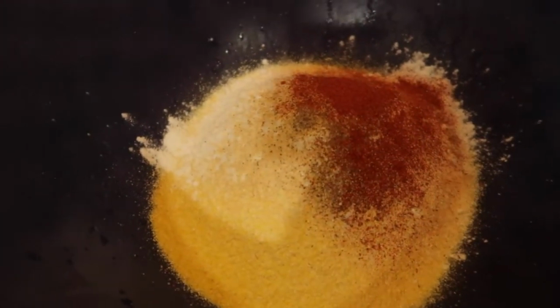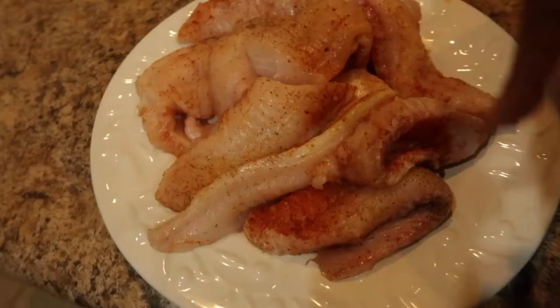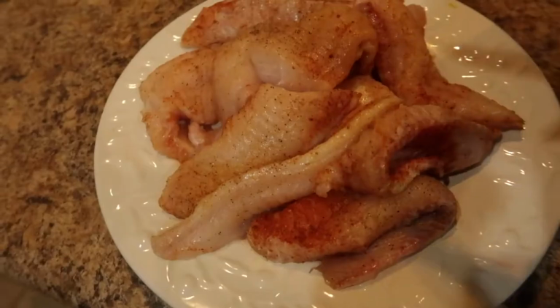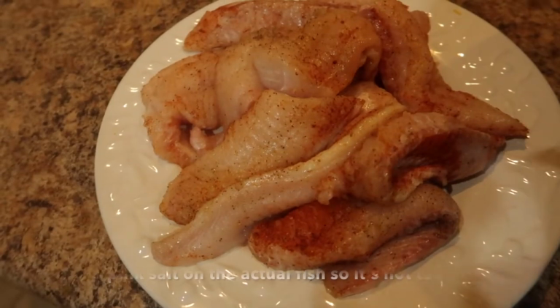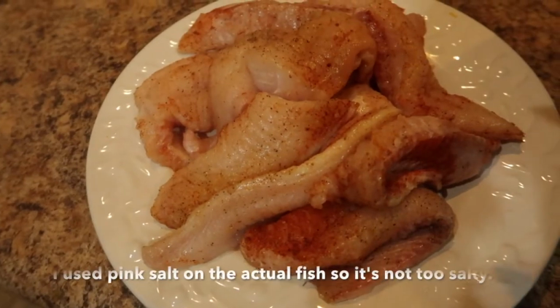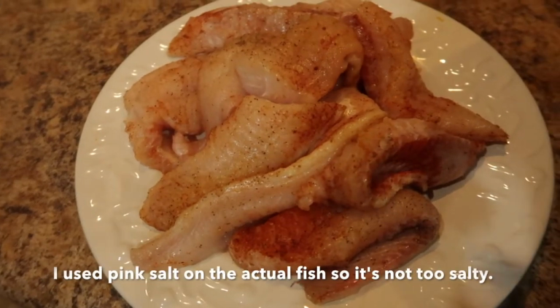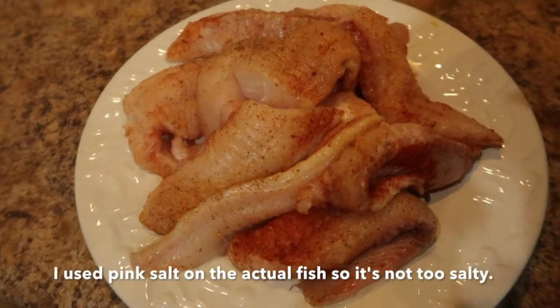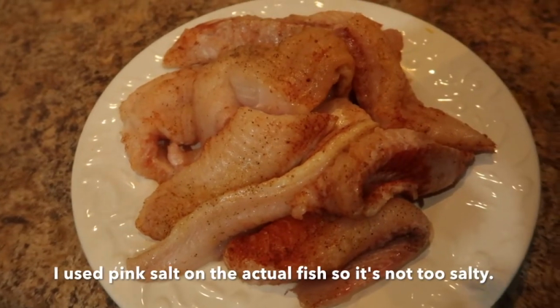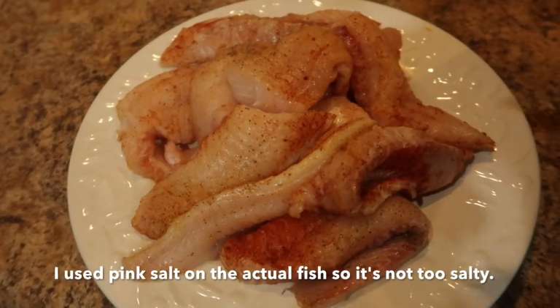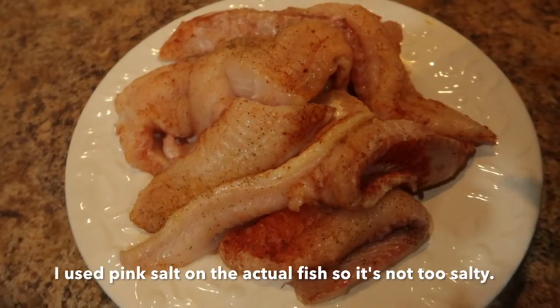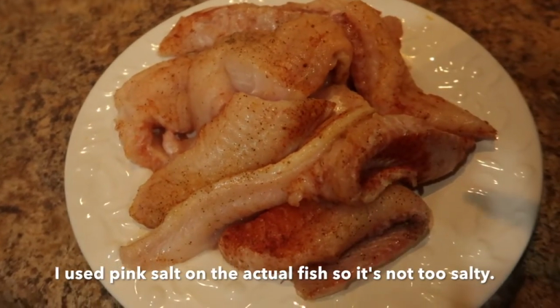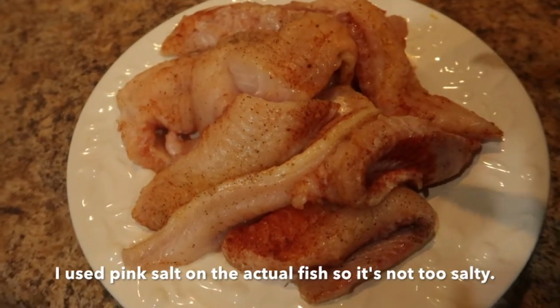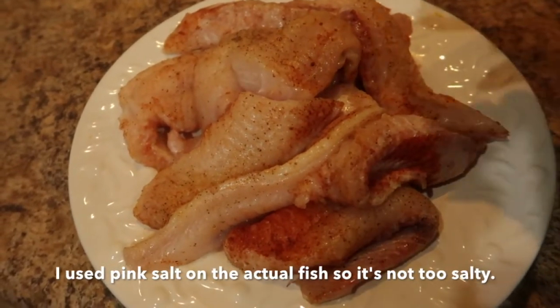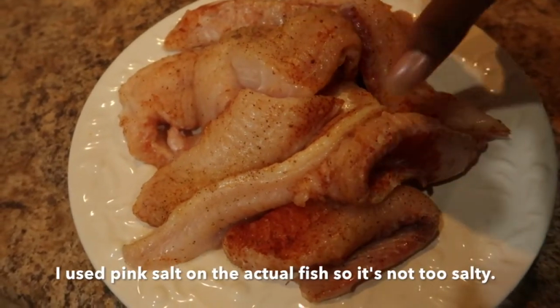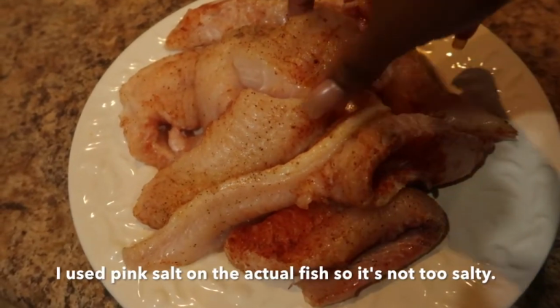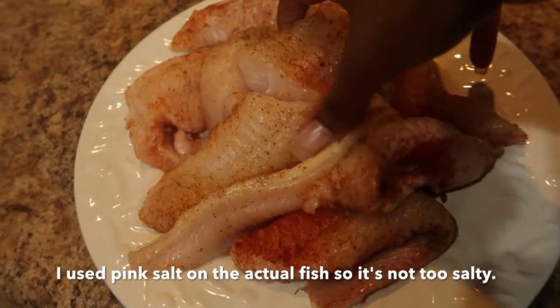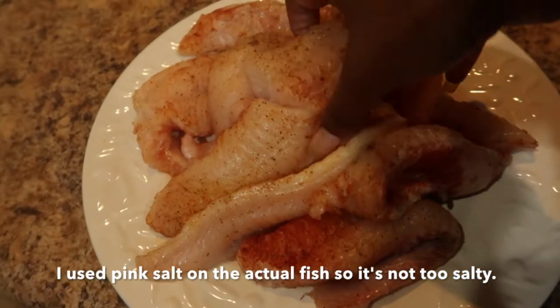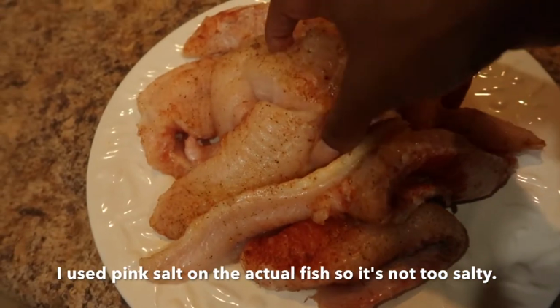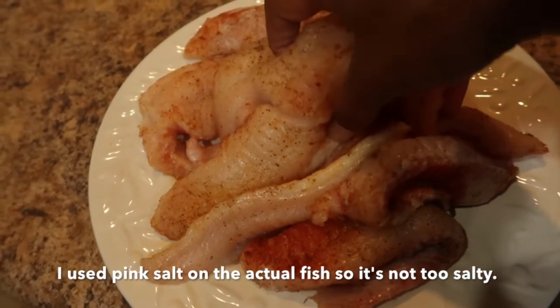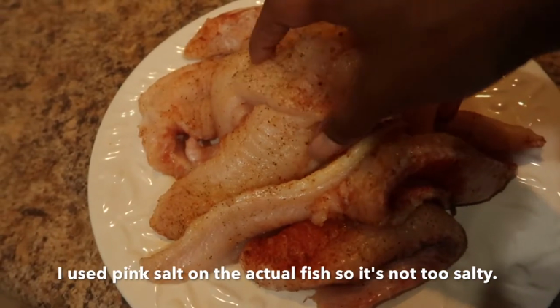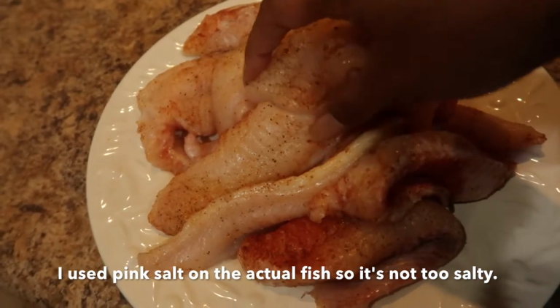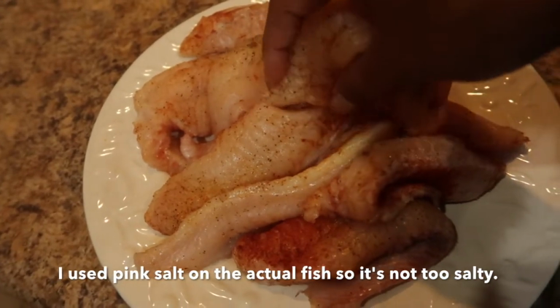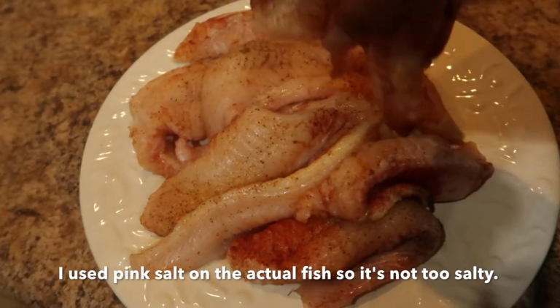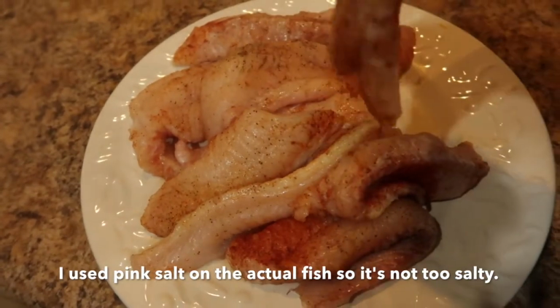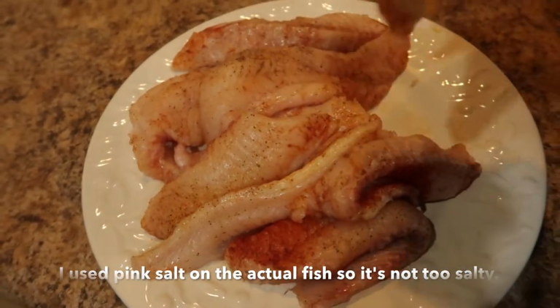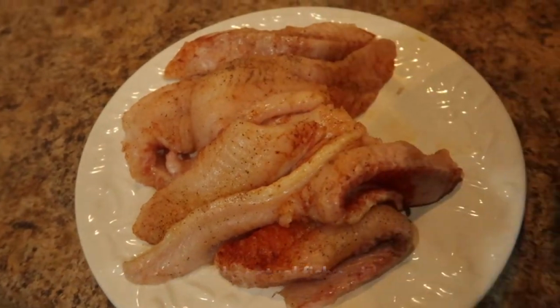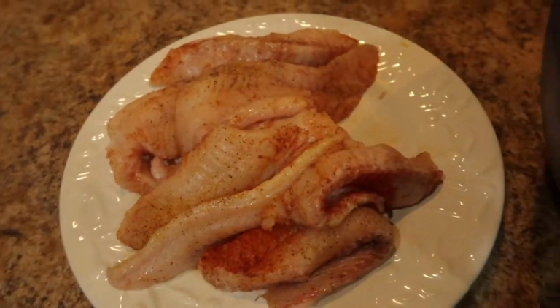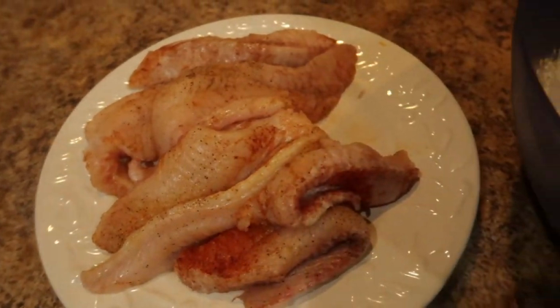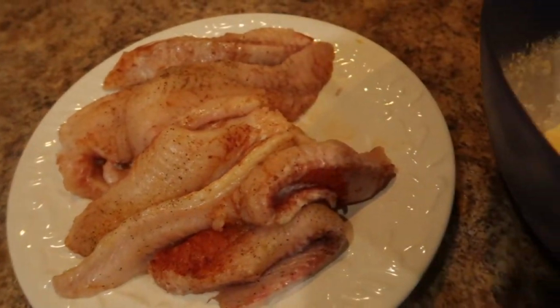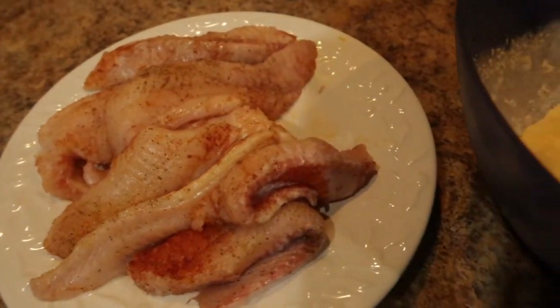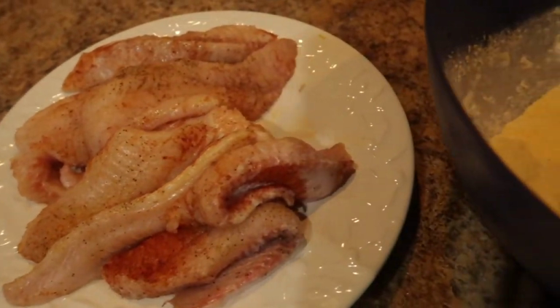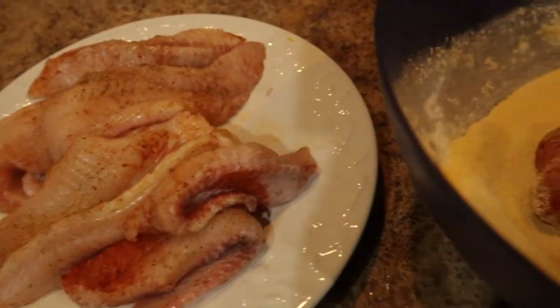So I also season up my fish. This is a lot of fish, so I may end up freezing some of it.